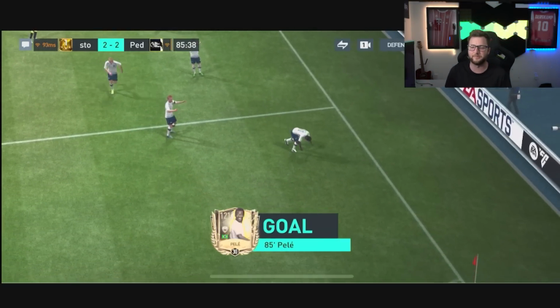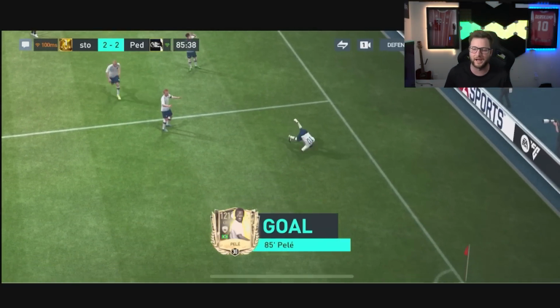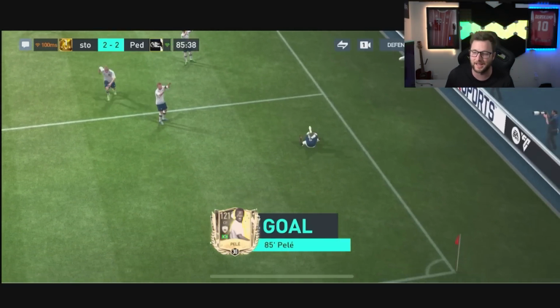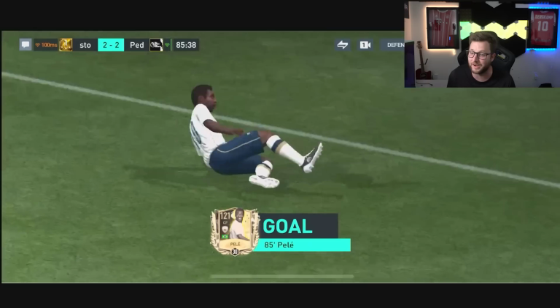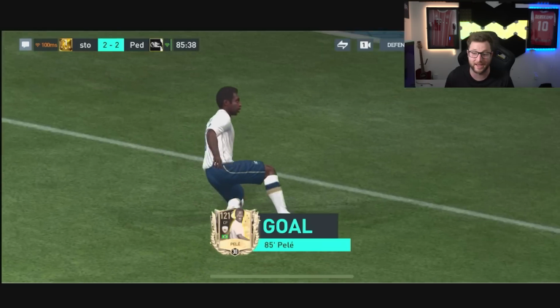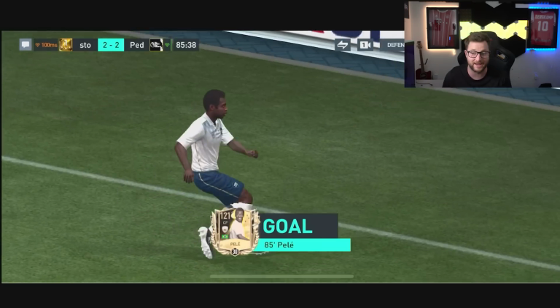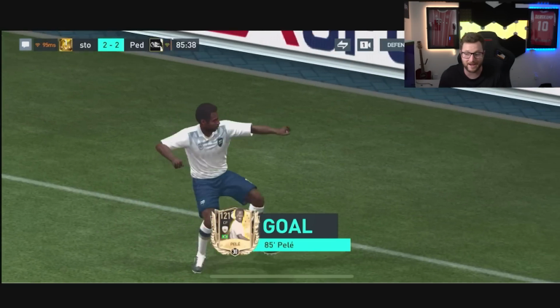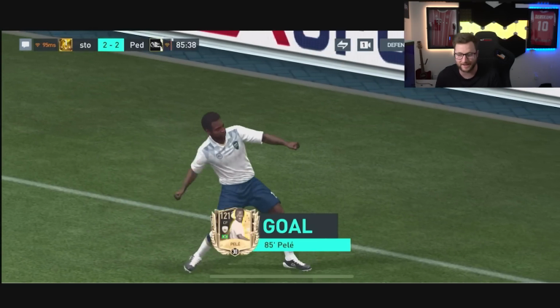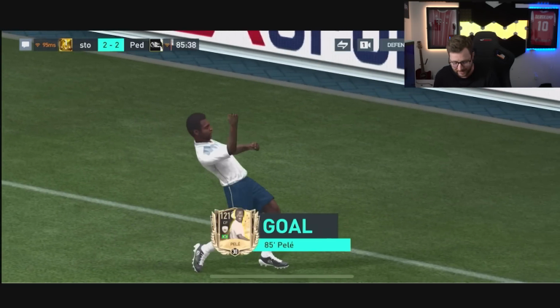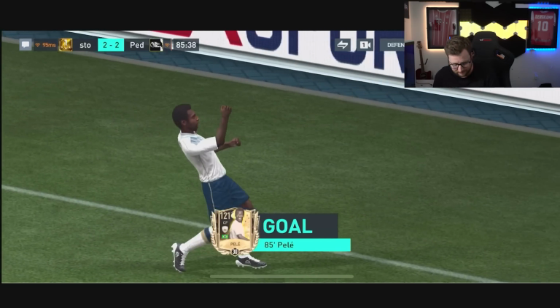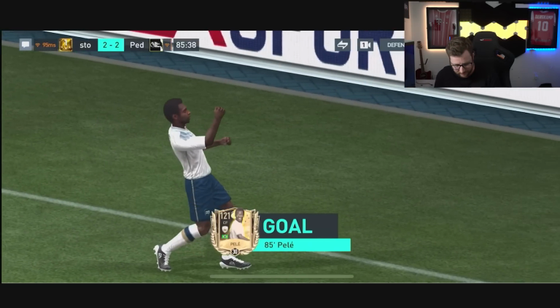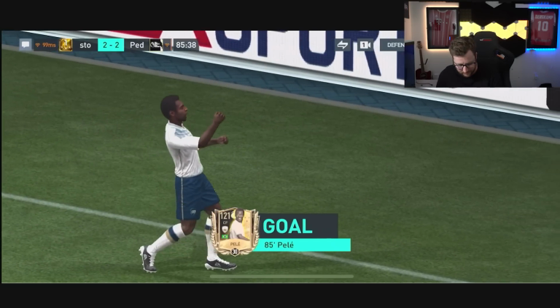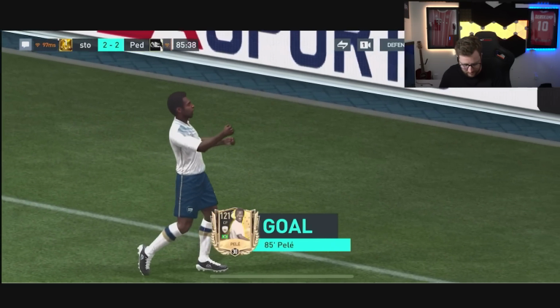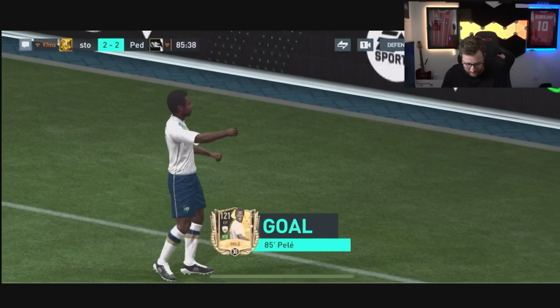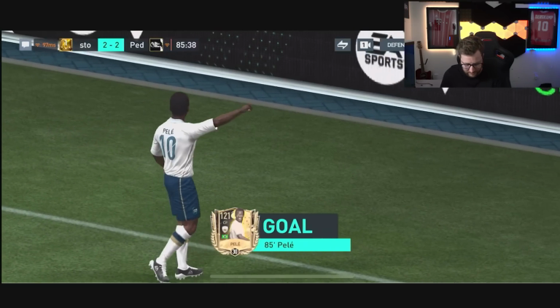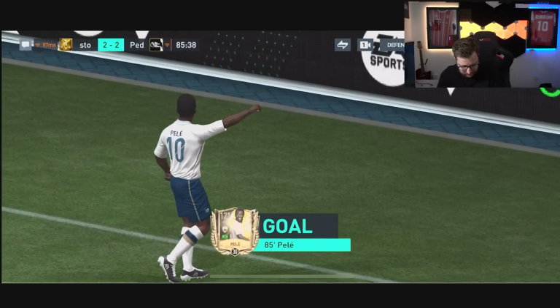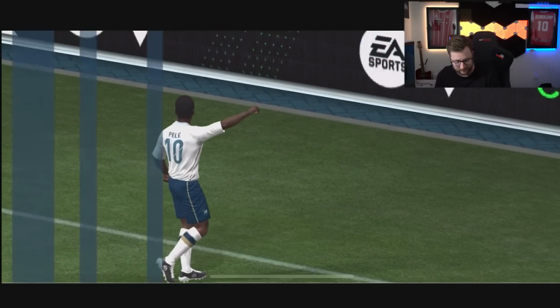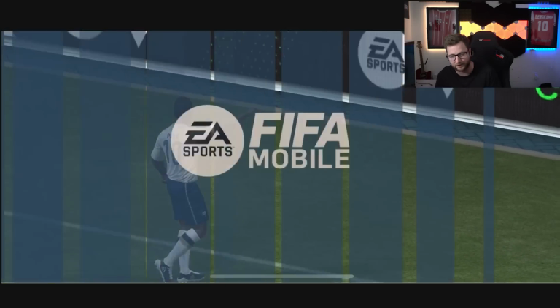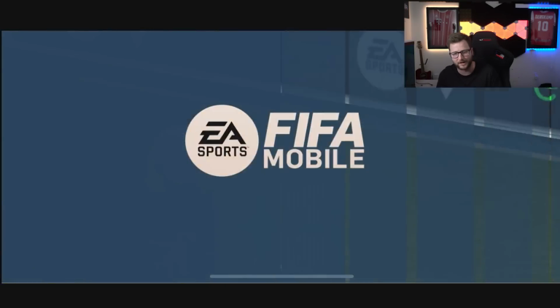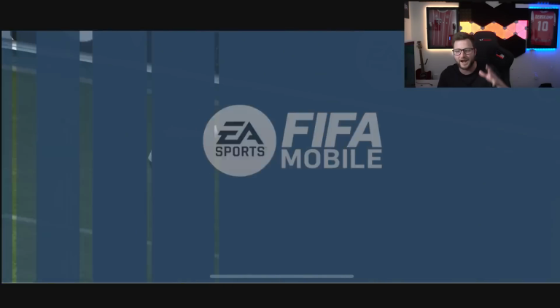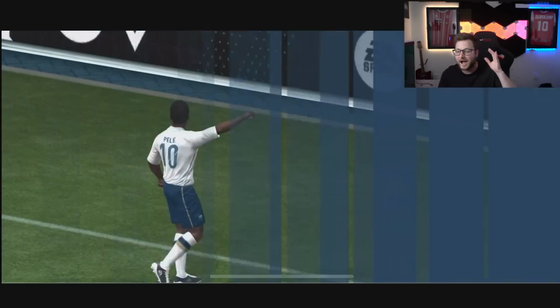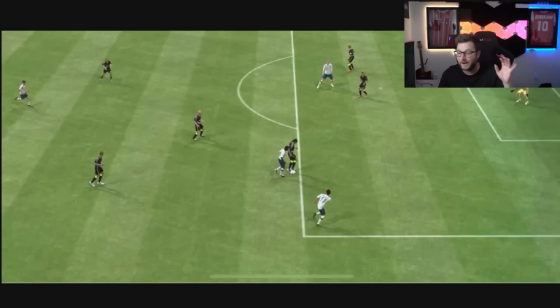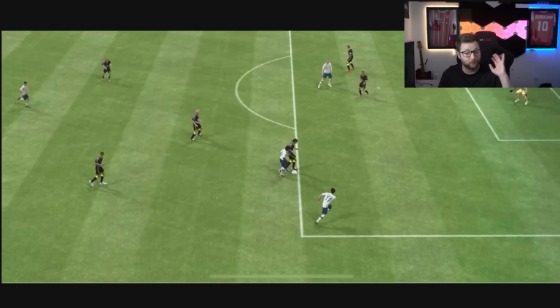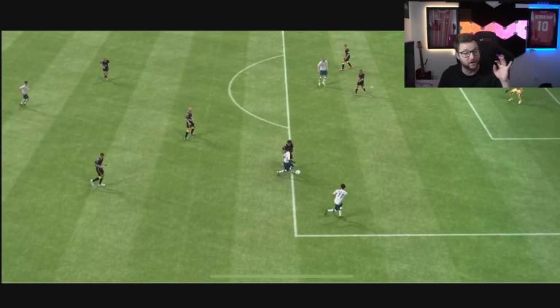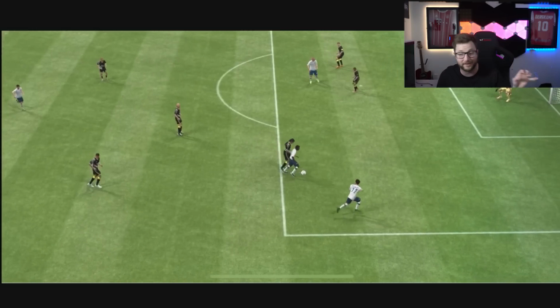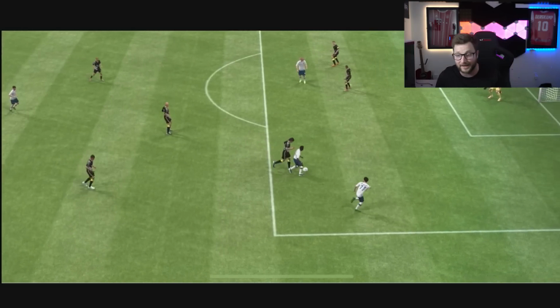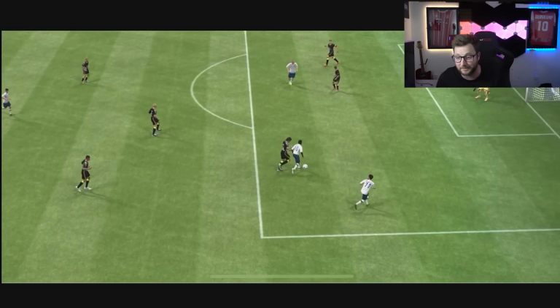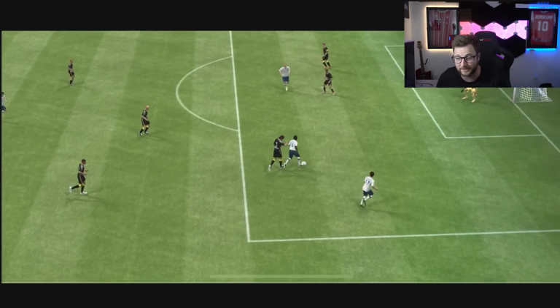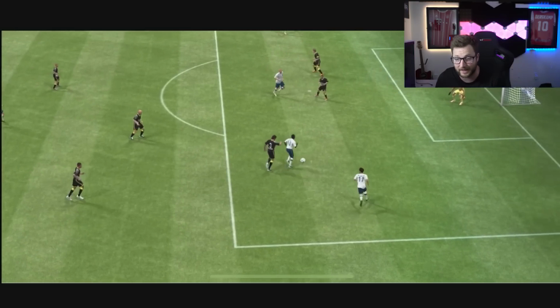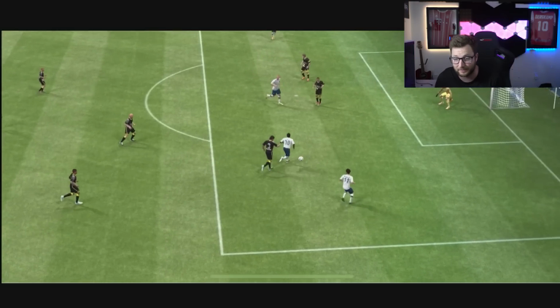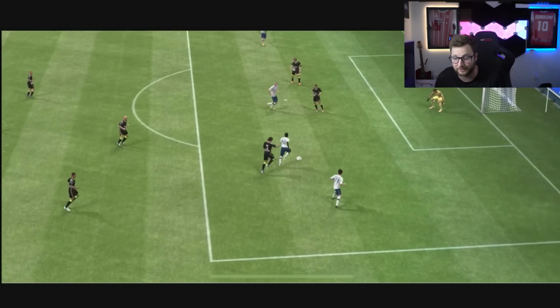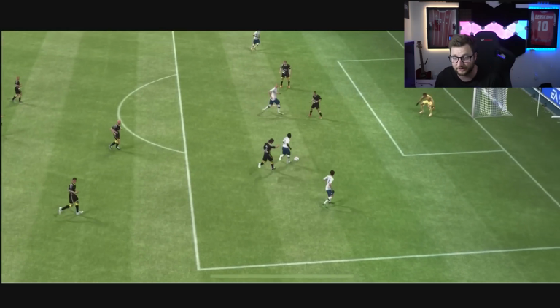Pelé on it — nice work to get past Ronaldinho. That's what I'm saying, just his ability to move quickly with the ball, such a nice looking card. Militão to Pedri, Pelé looks — puts it back to Pelé, Pelé gets to the top of the 18, tries to get the shot, gets past him, gets the shot off — what a goal there from Pelé when they need it in the 85th minute! I really like him in this CAM position.